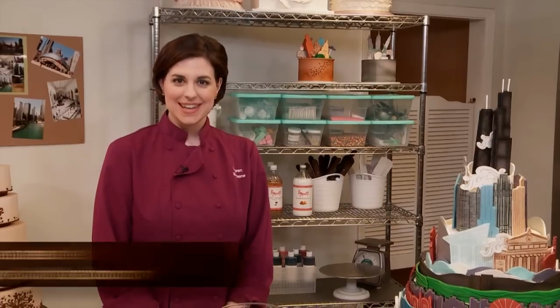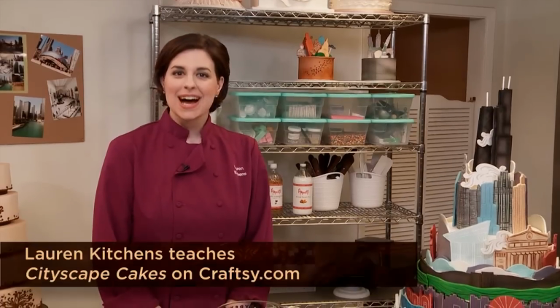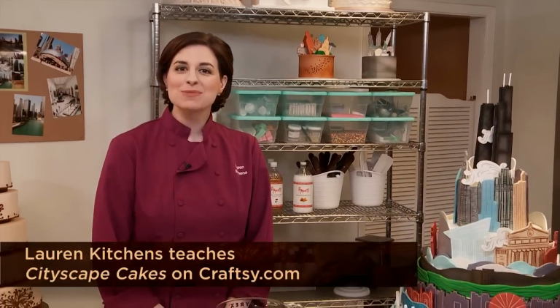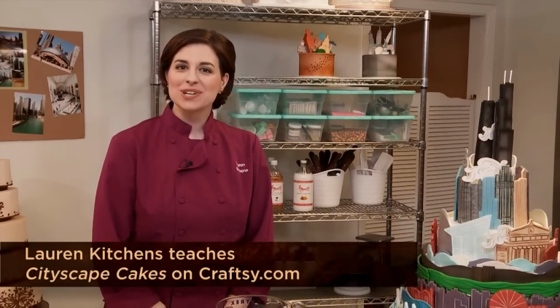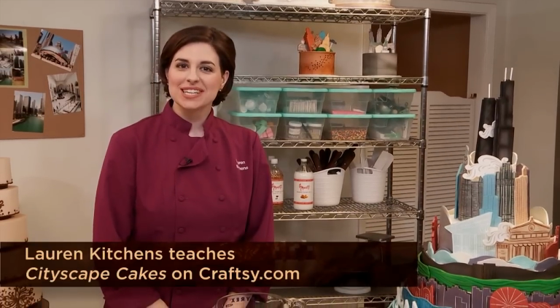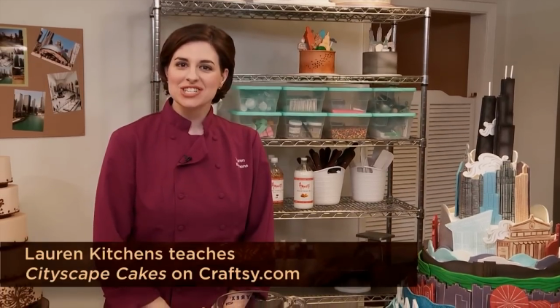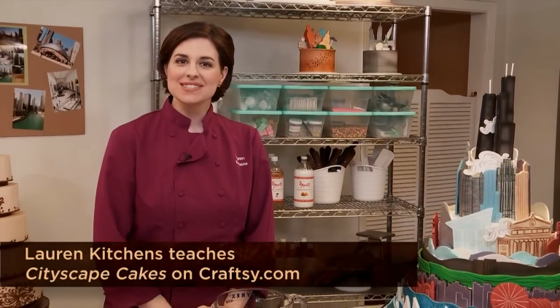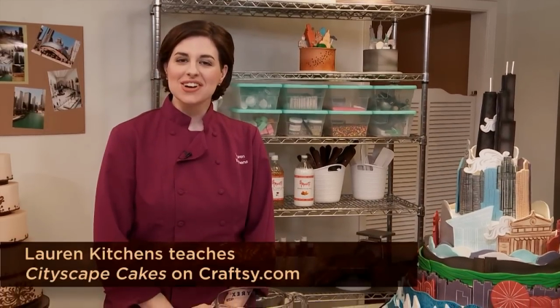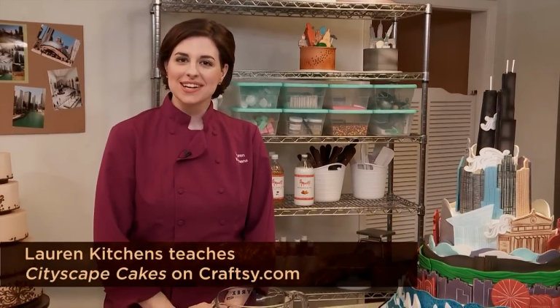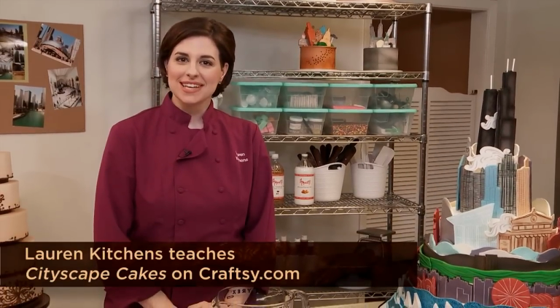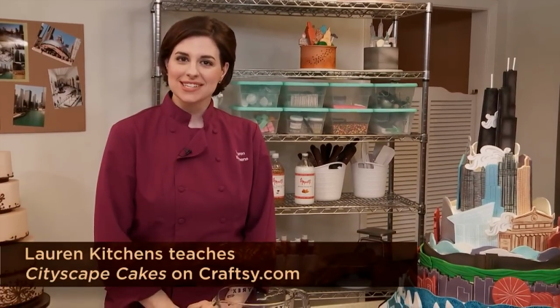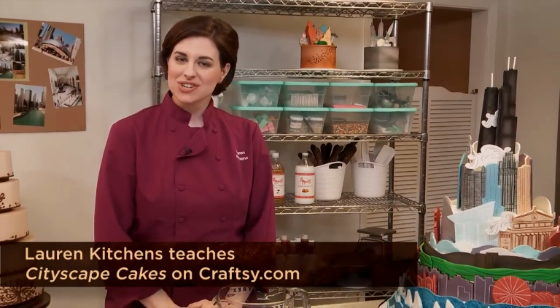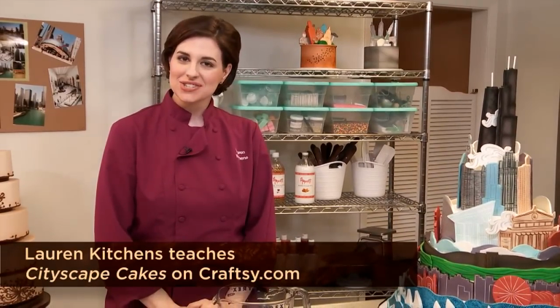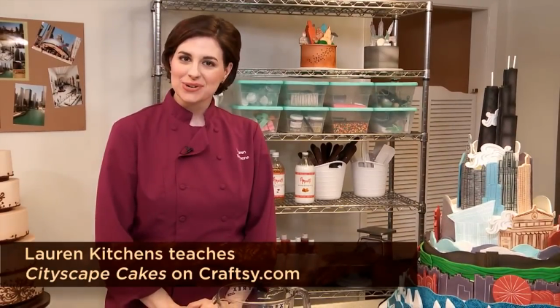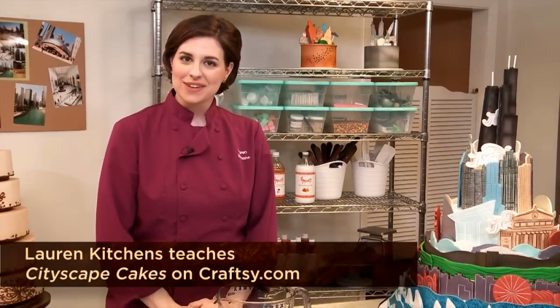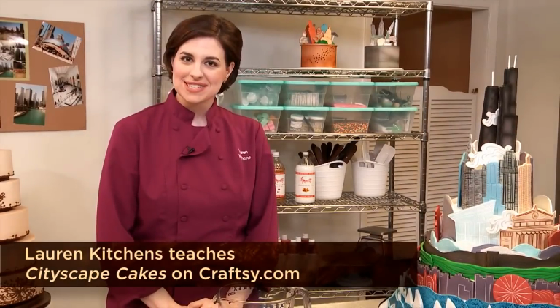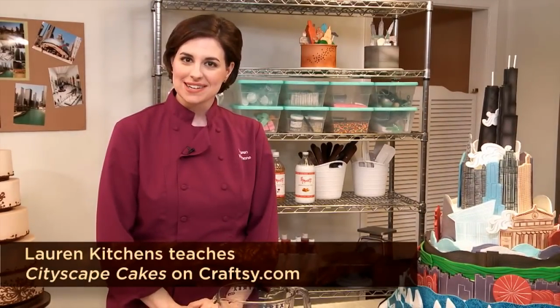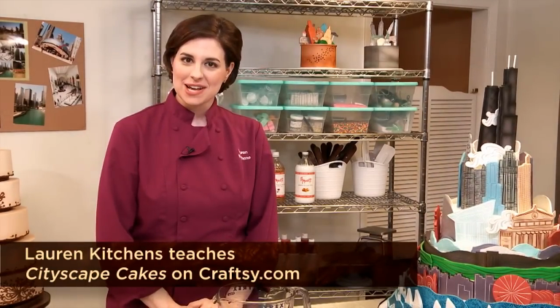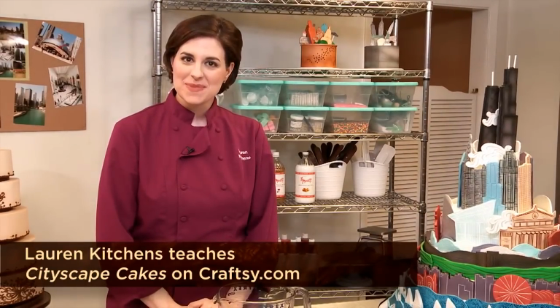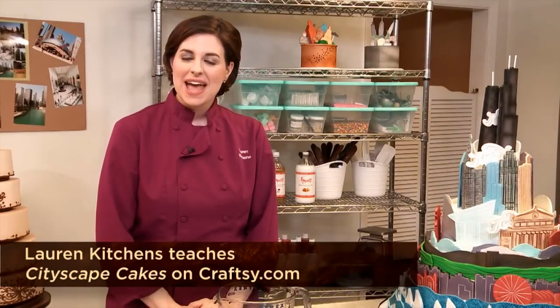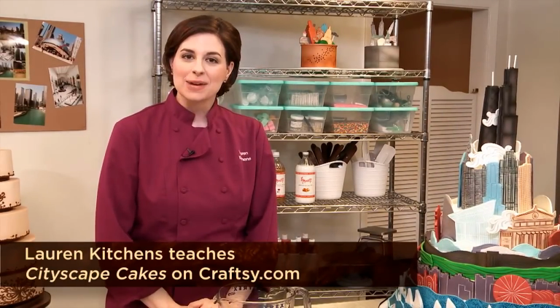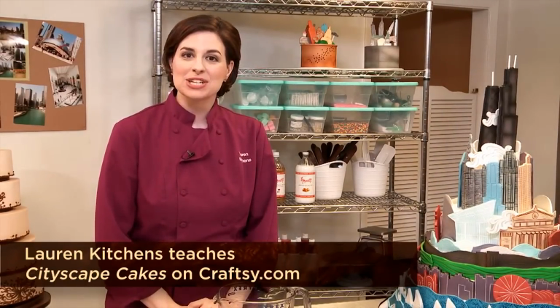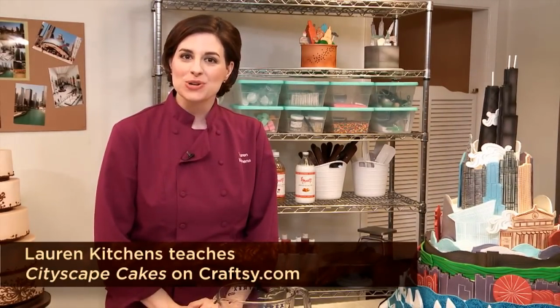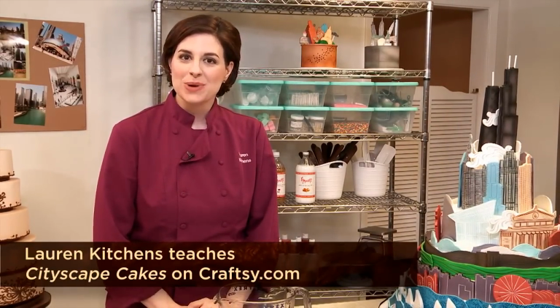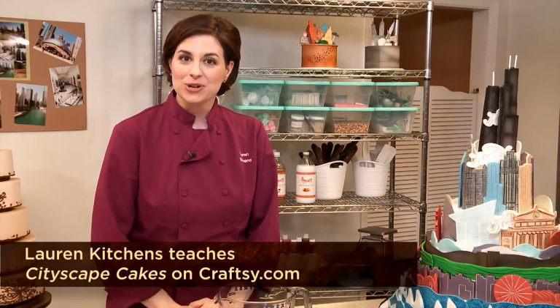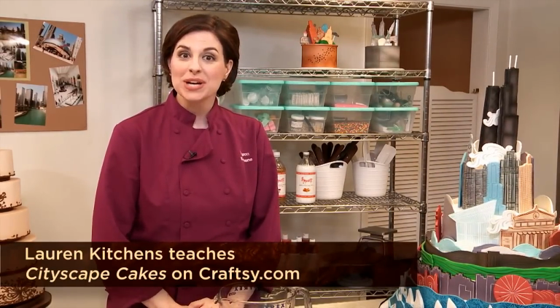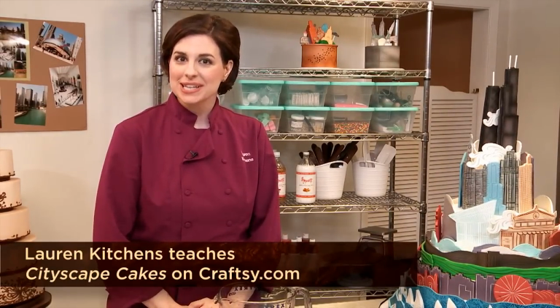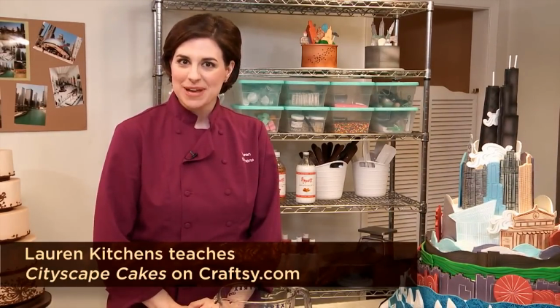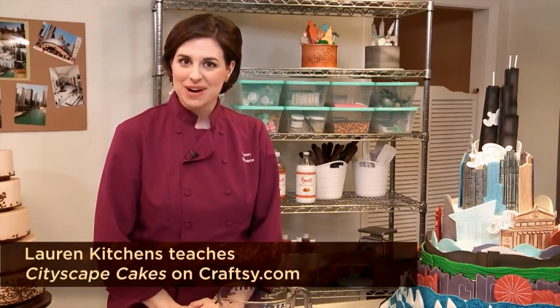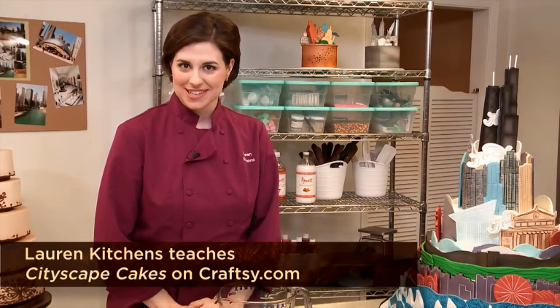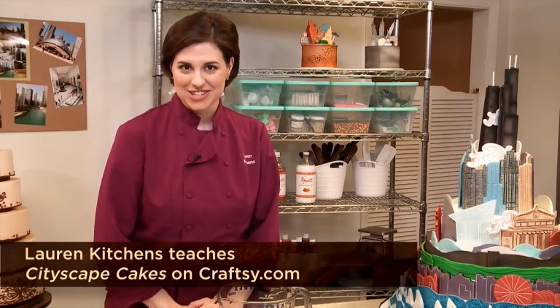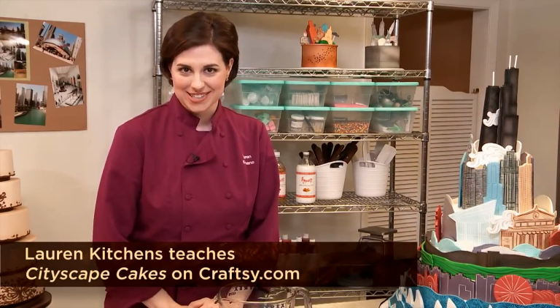I'm Lauren Kitchens, online cake instructor at Craftsy.com, and I'm going to show you how to quickly make modeling chocolate.